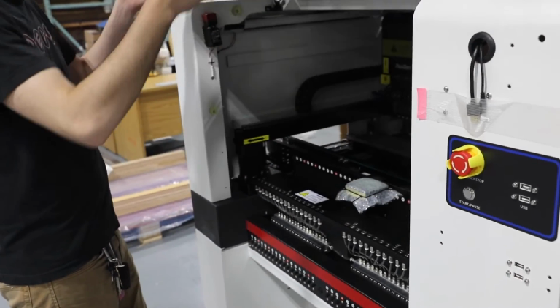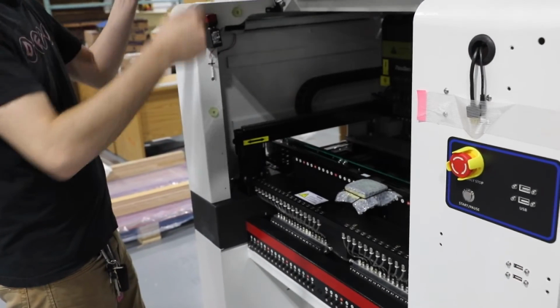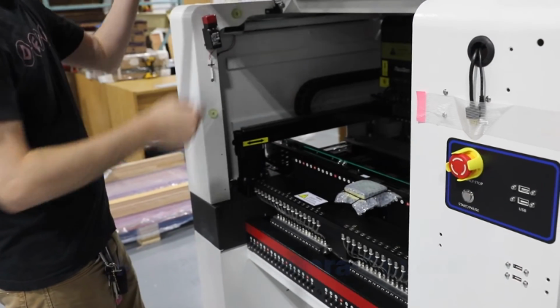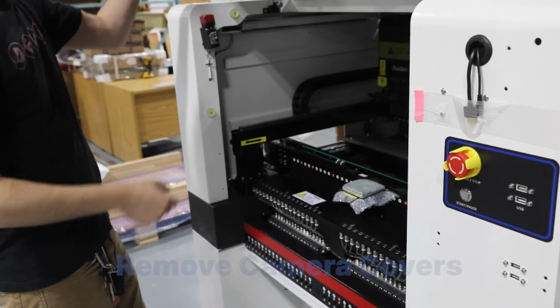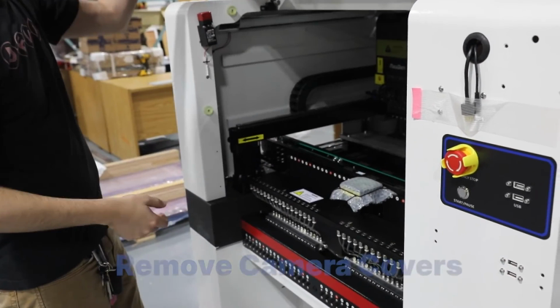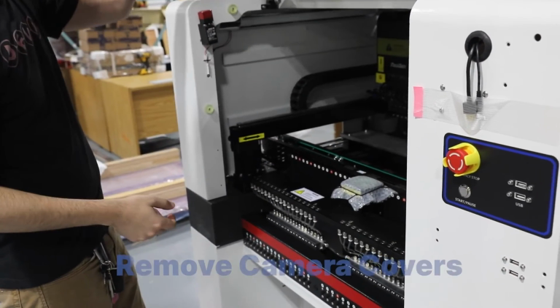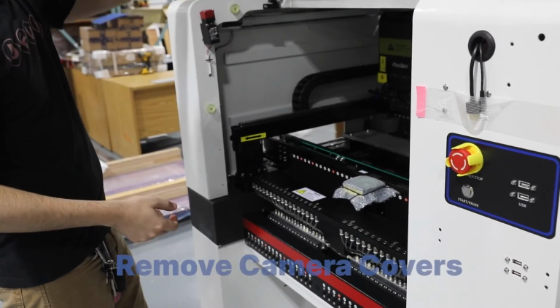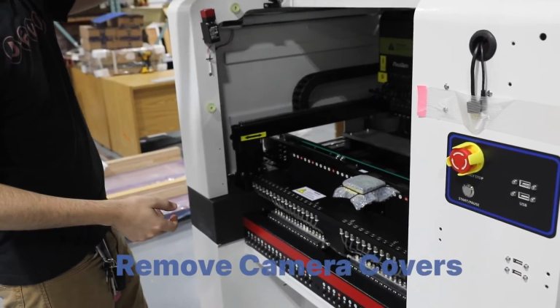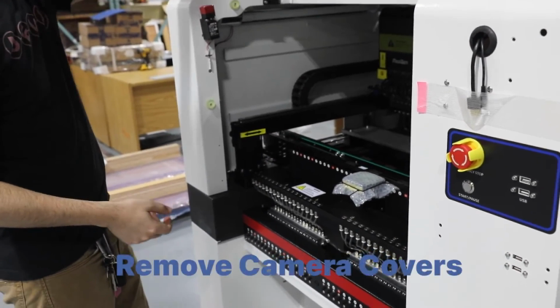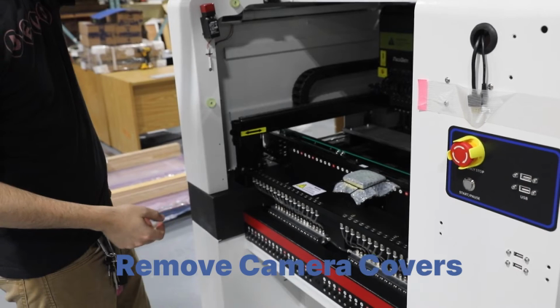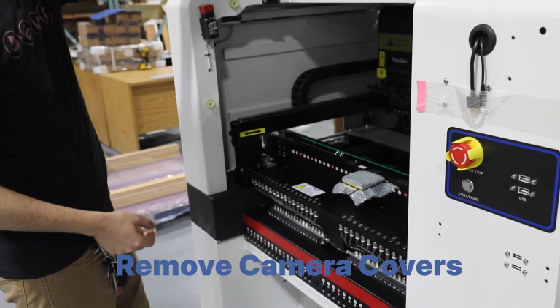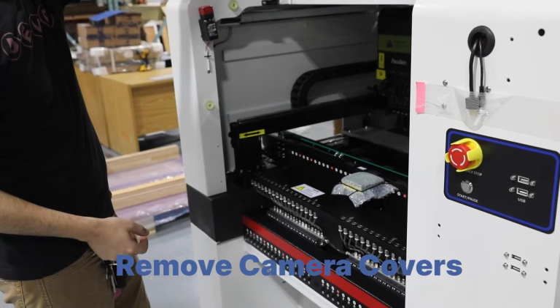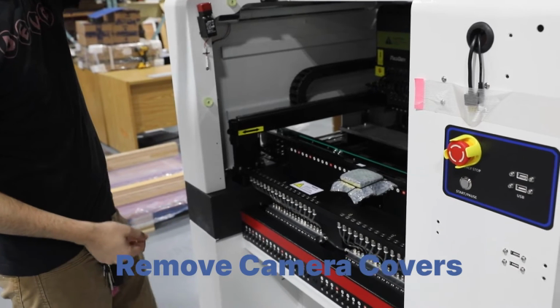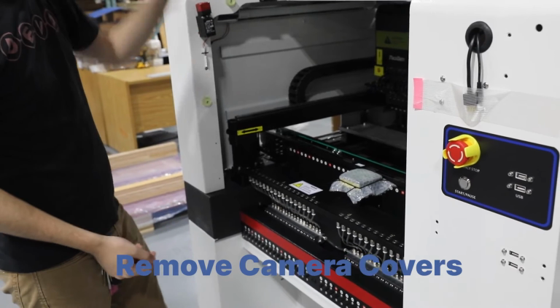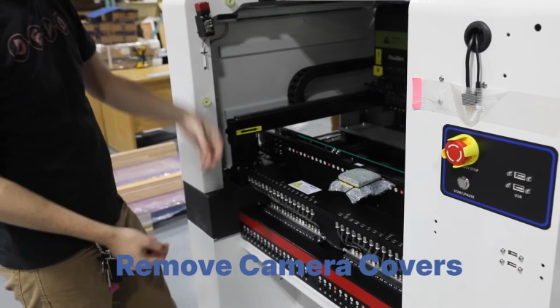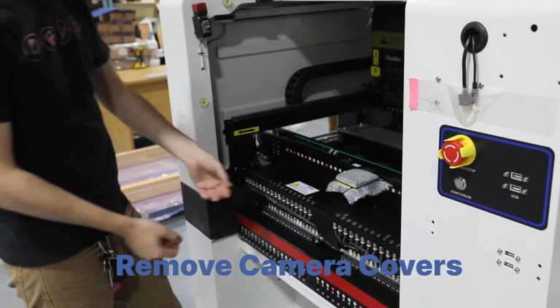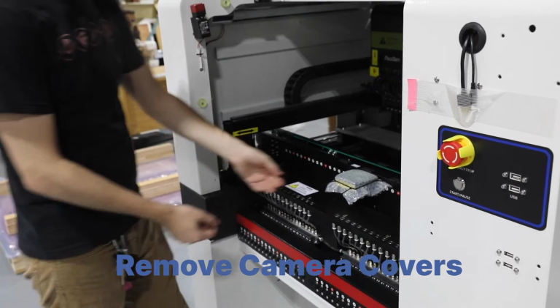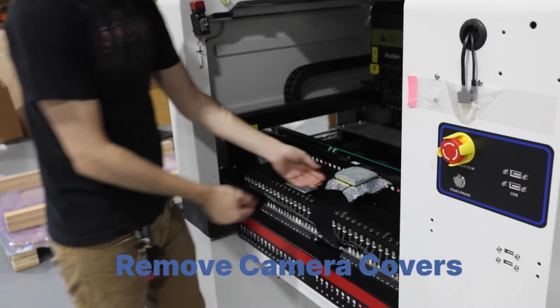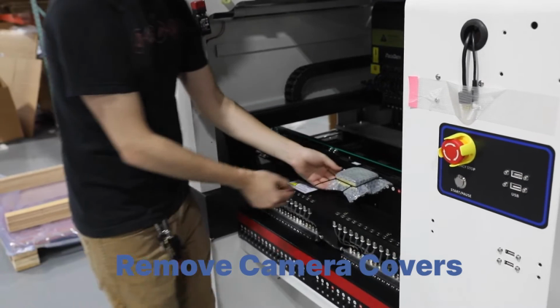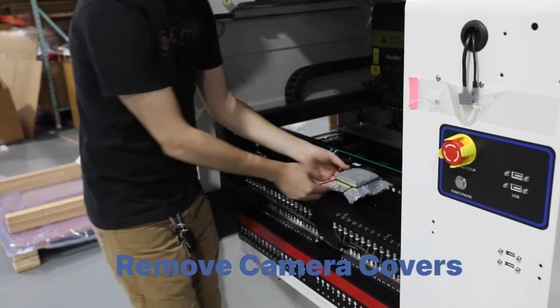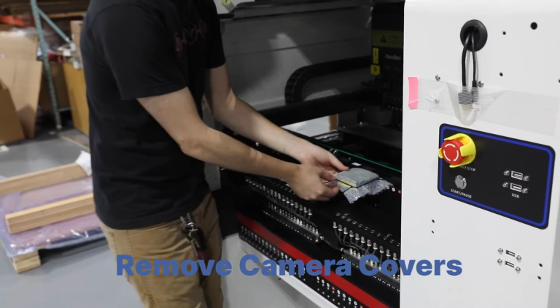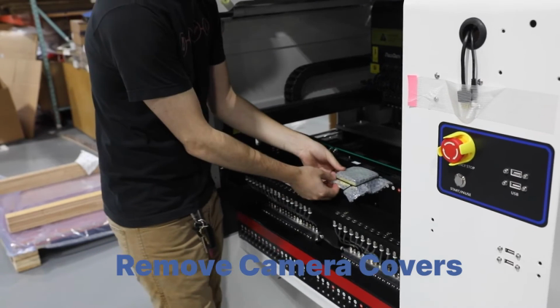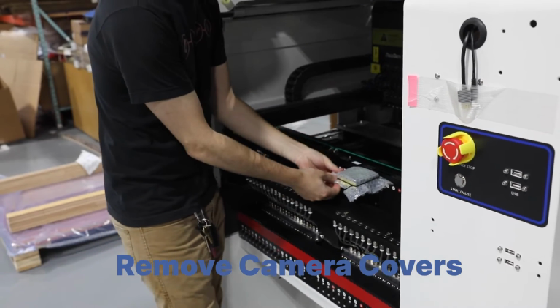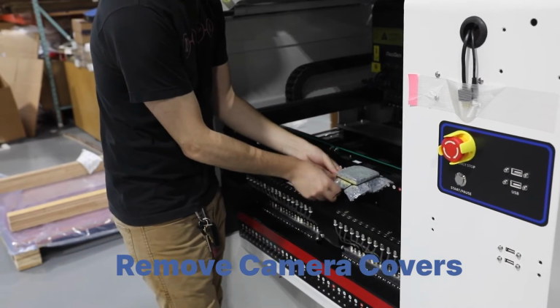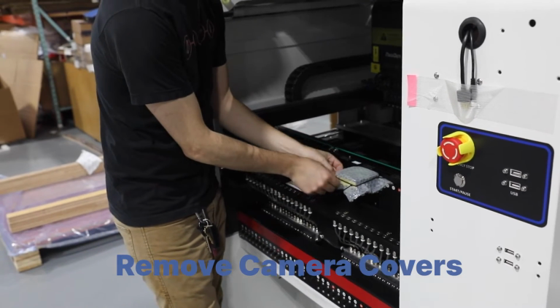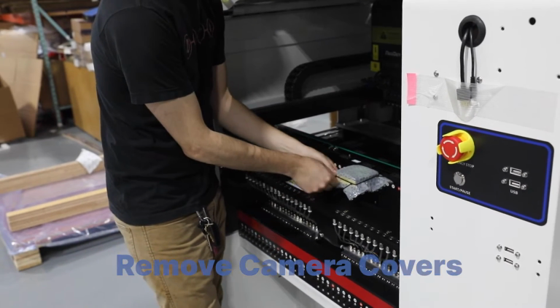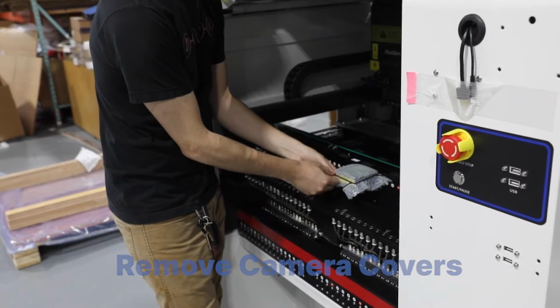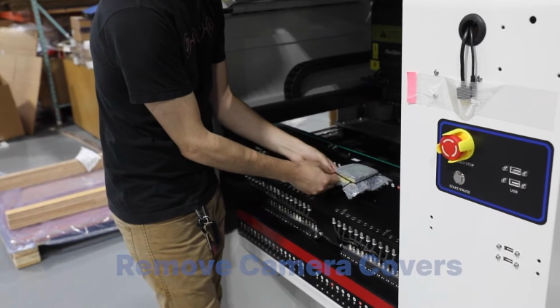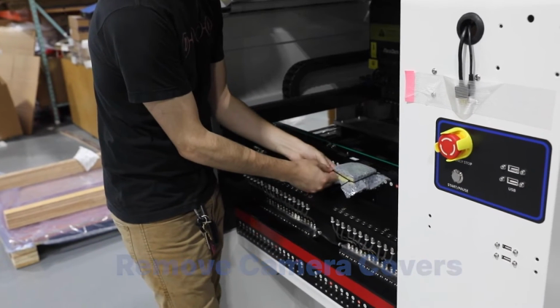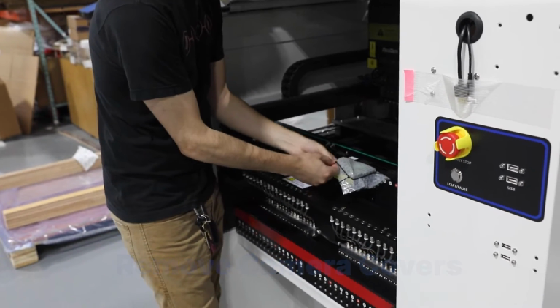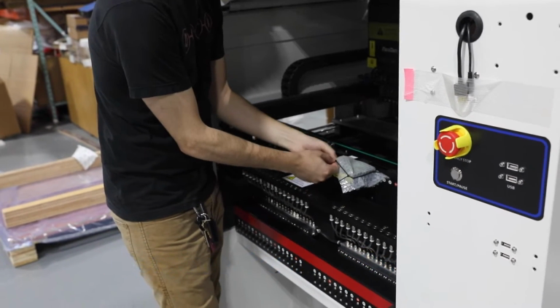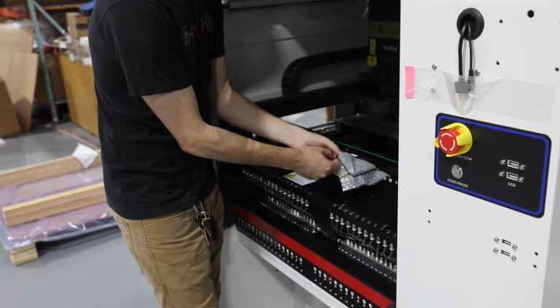Open the front door and remove the cover on the camera. Repeat this step for the camera on the opposite side of the machine.